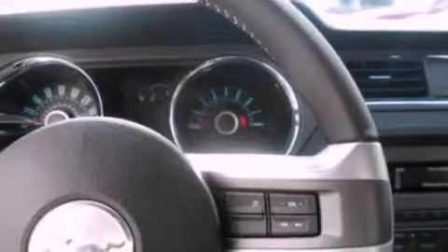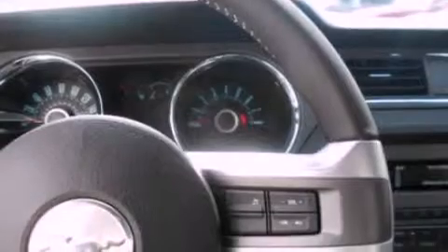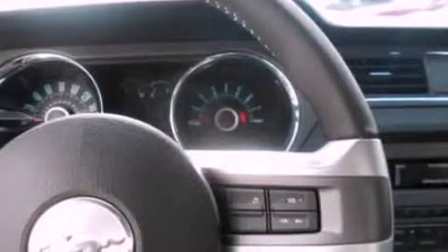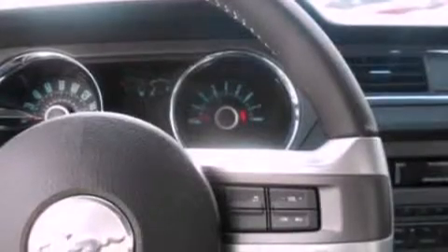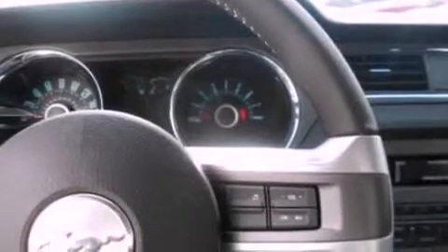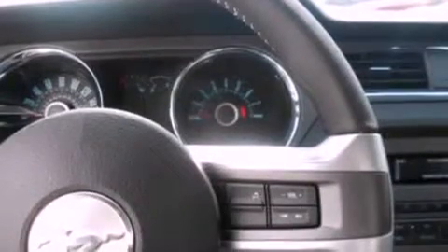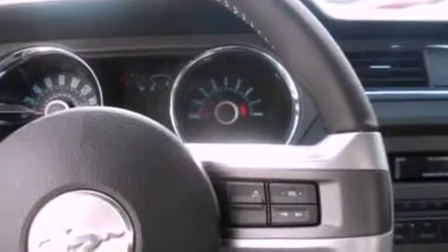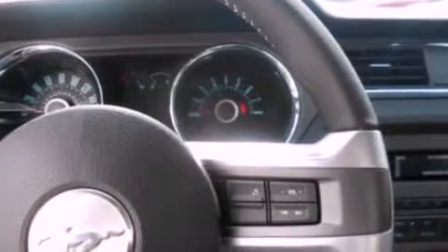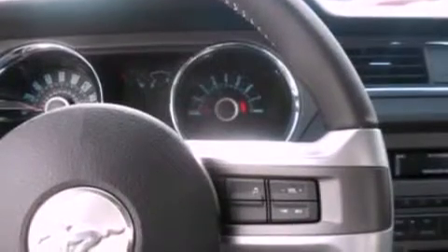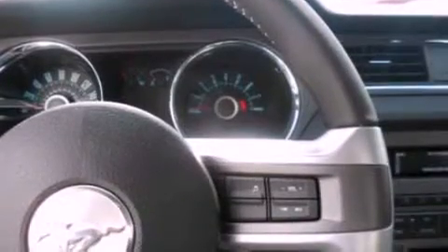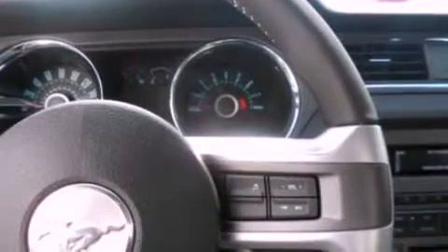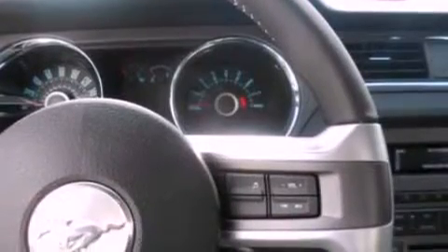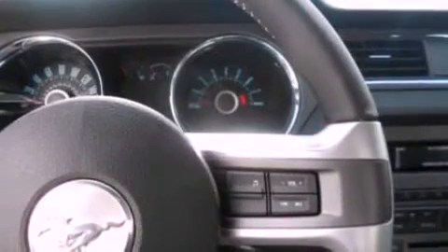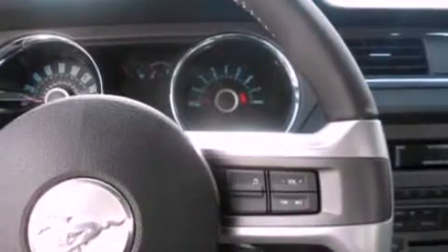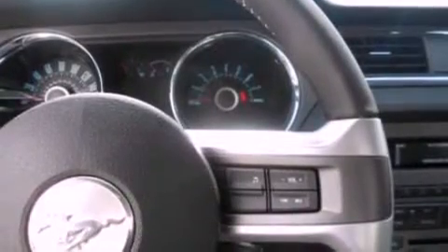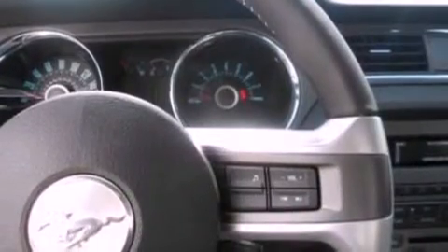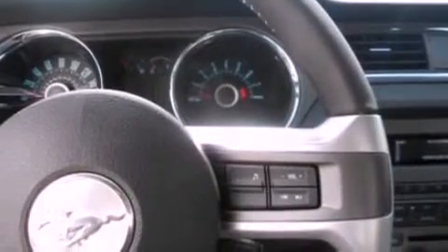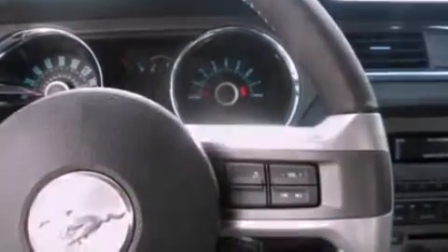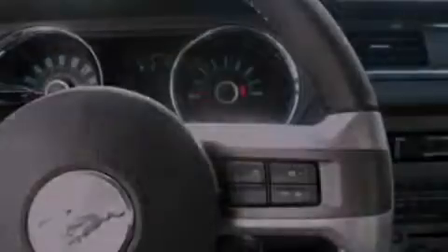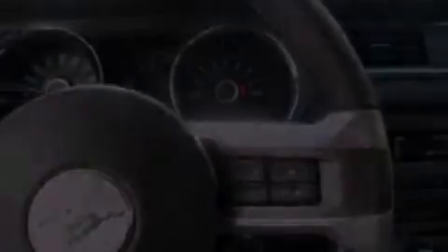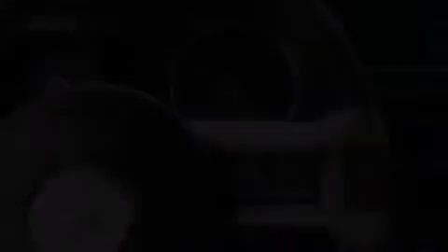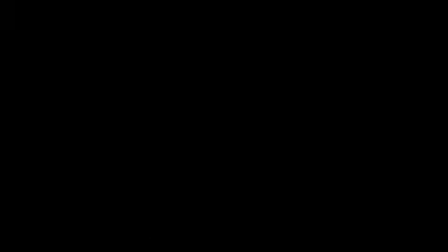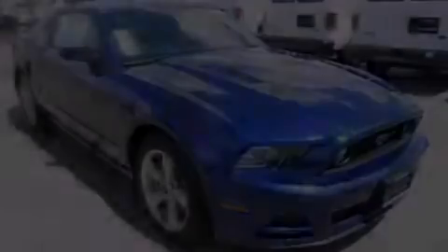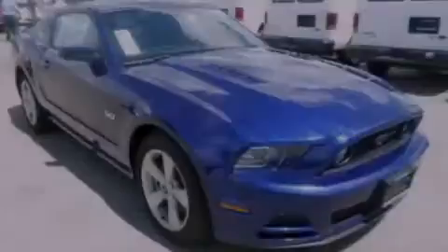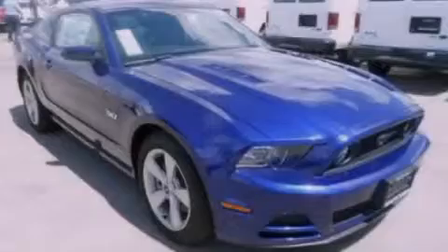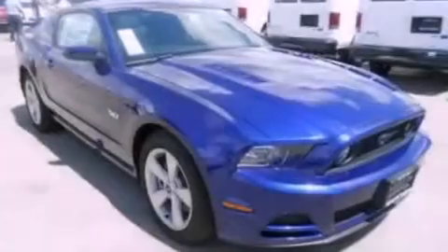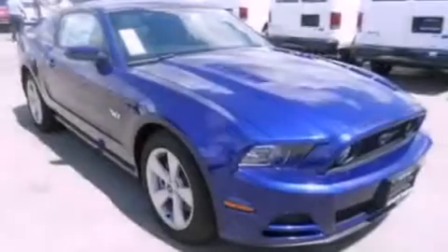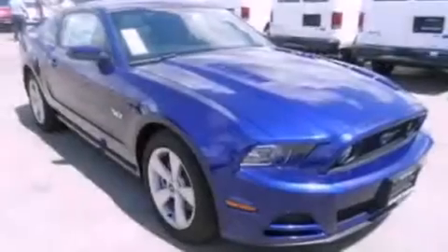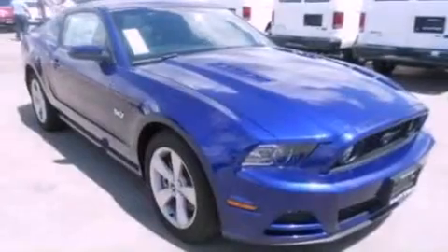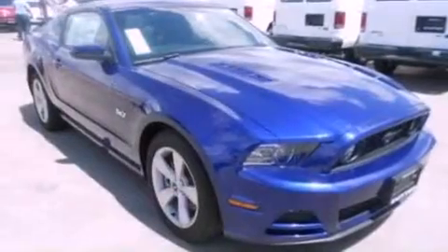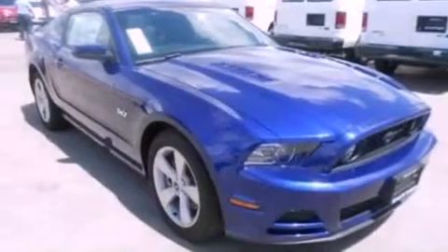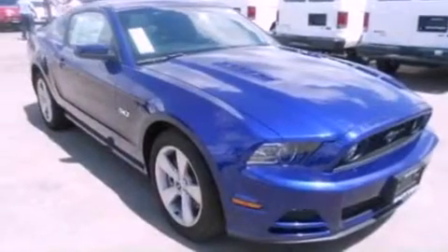Additional features include front fog lights, privacy glass, dusk-sensing headlights, an anti-lock braking system, and a rear spoiler.